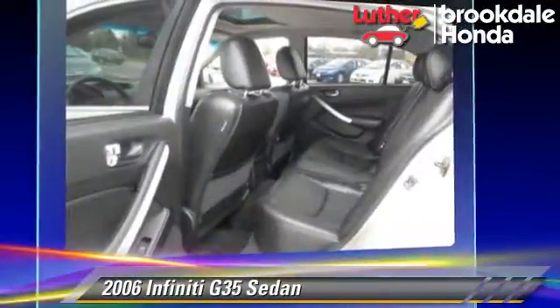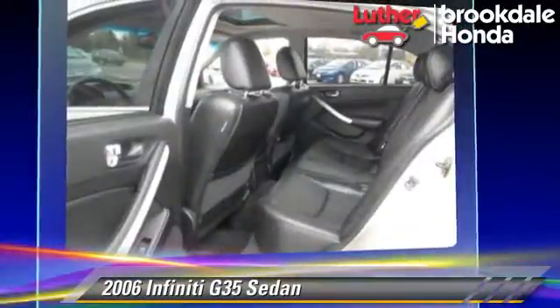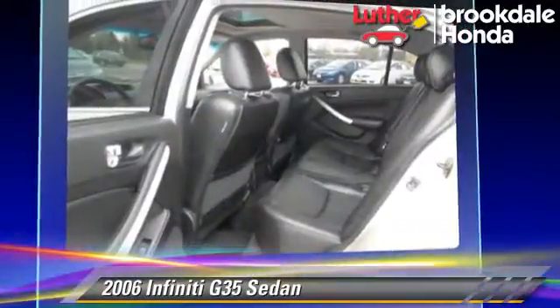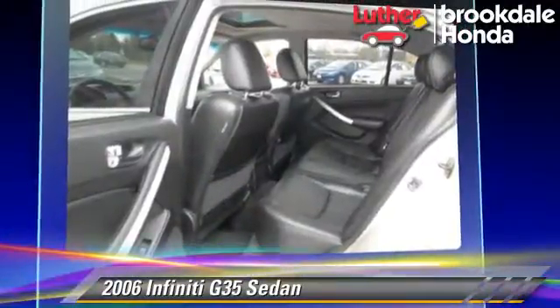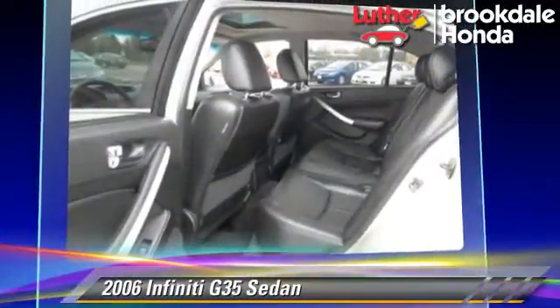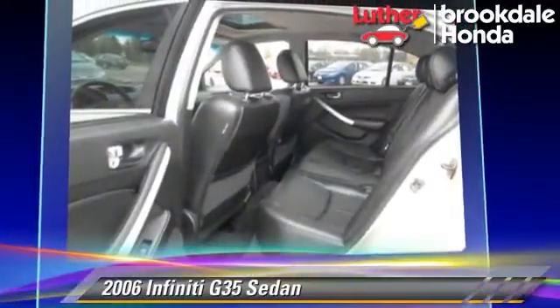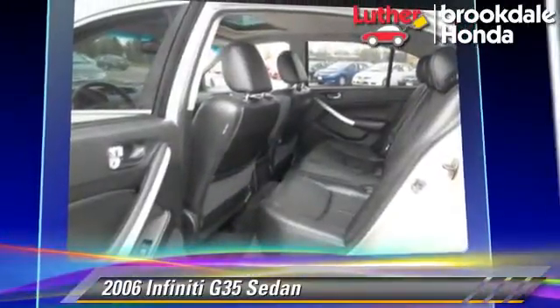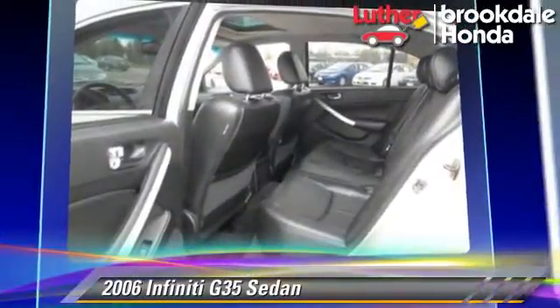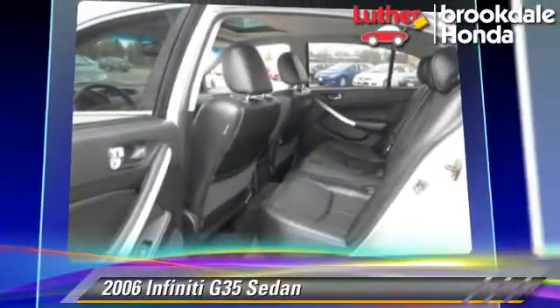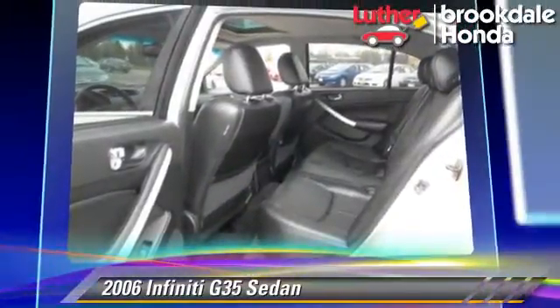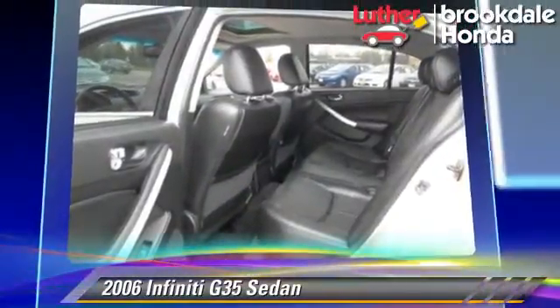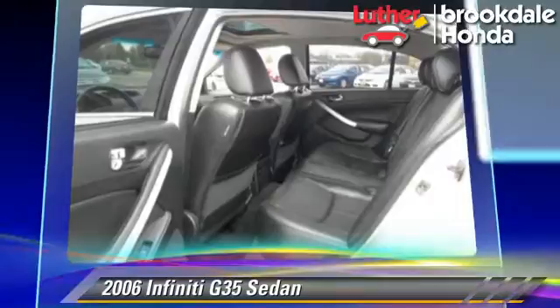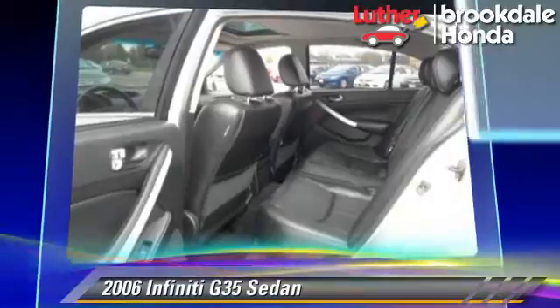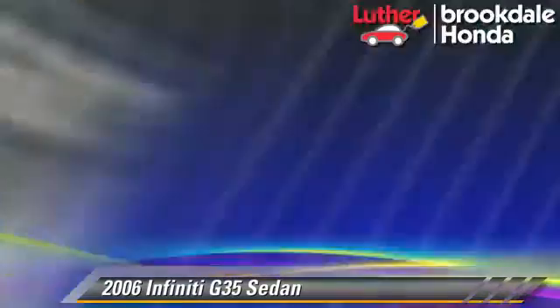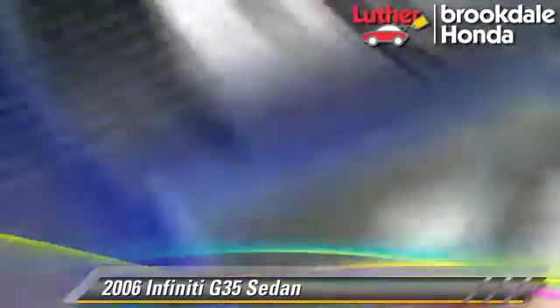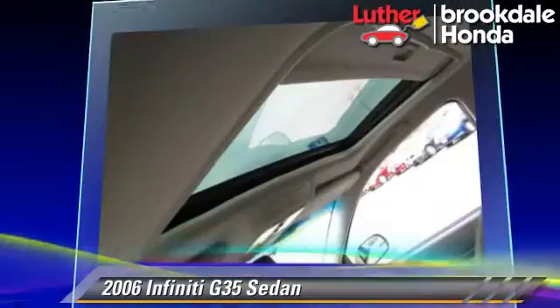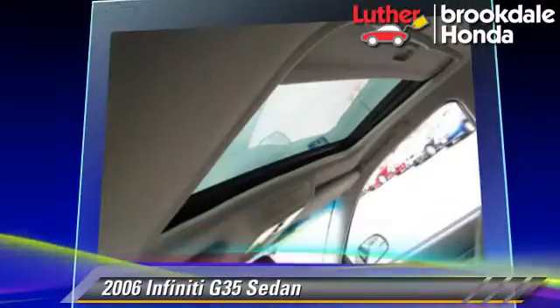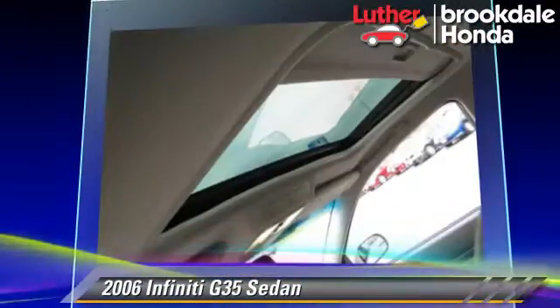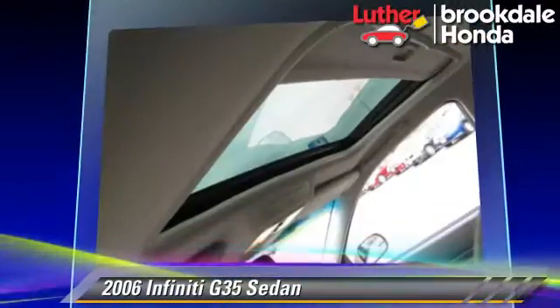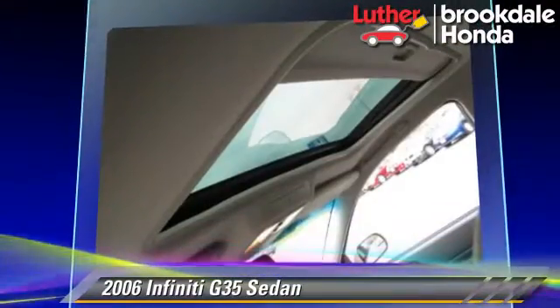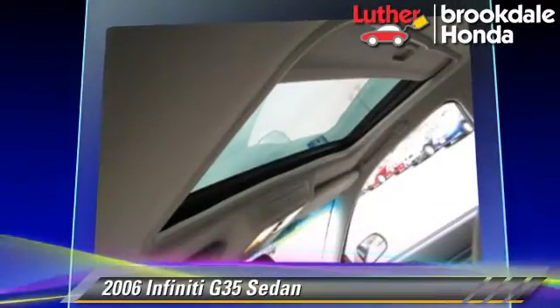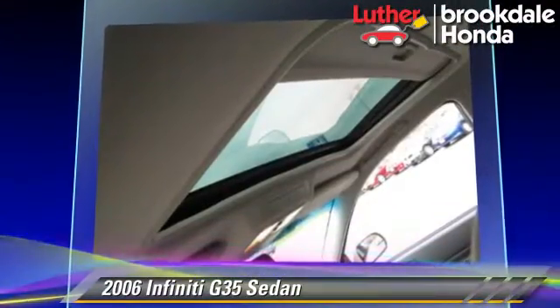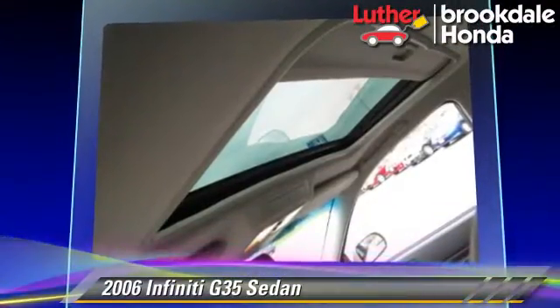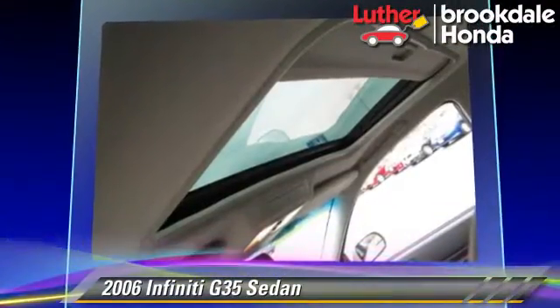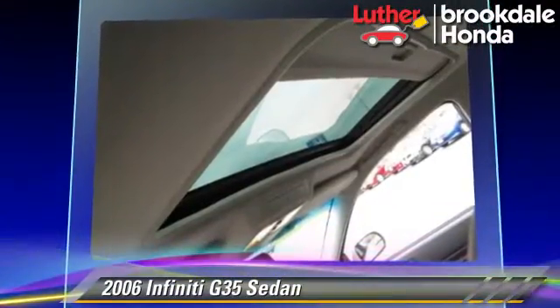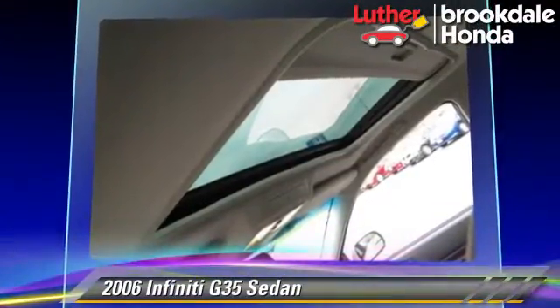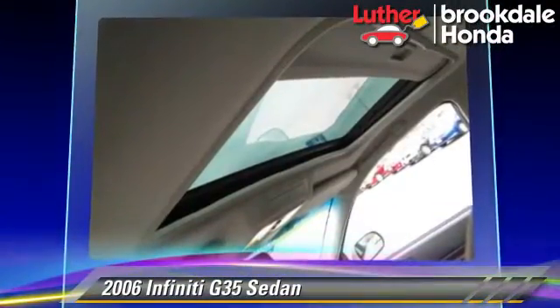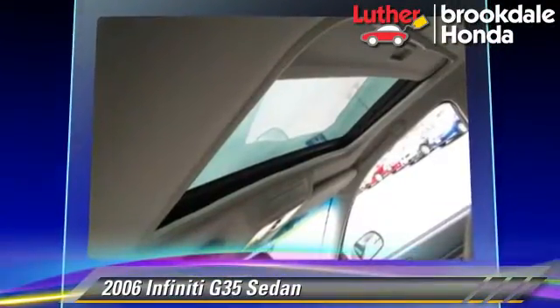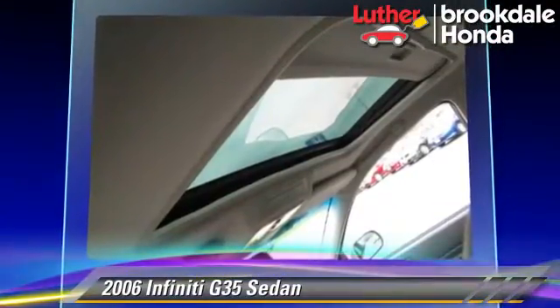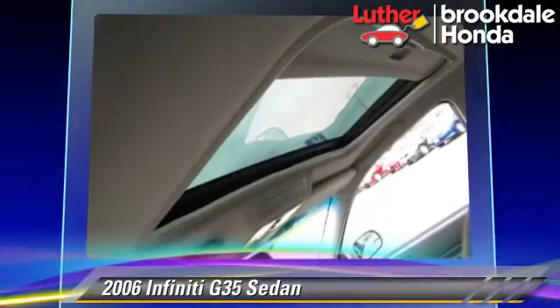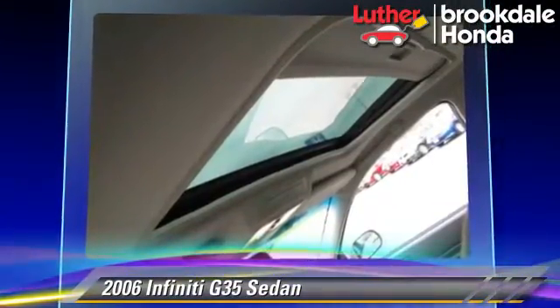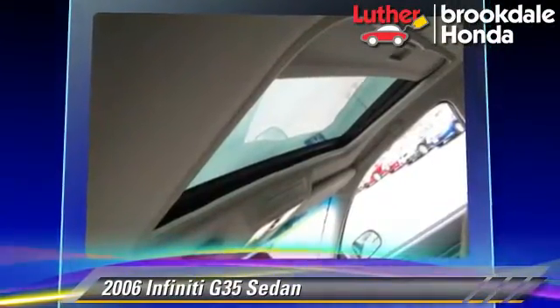Safety features include side airbags, traction control, and ABS.